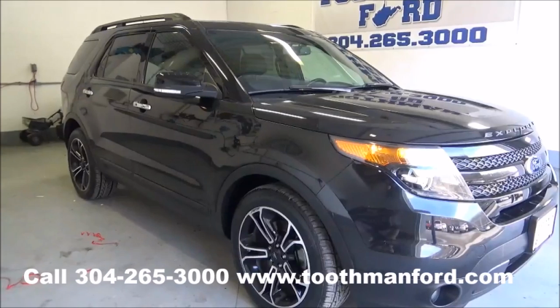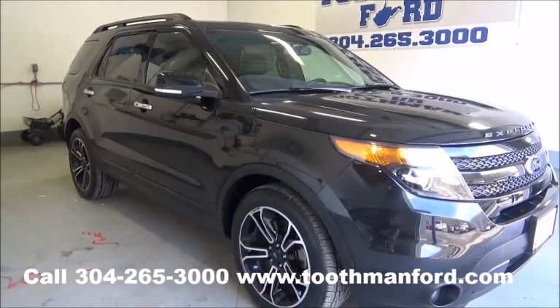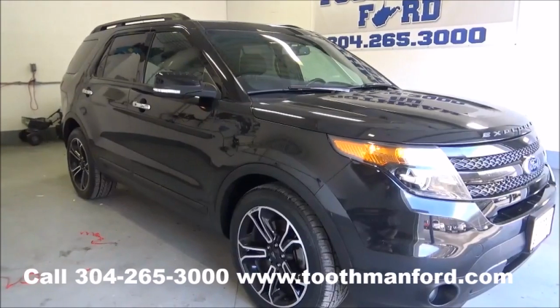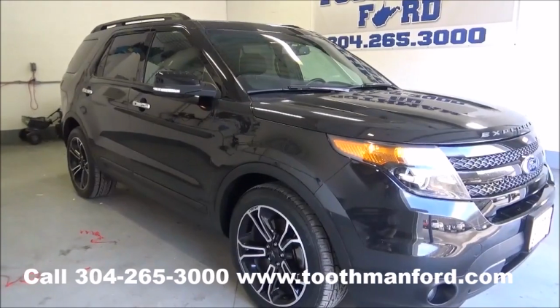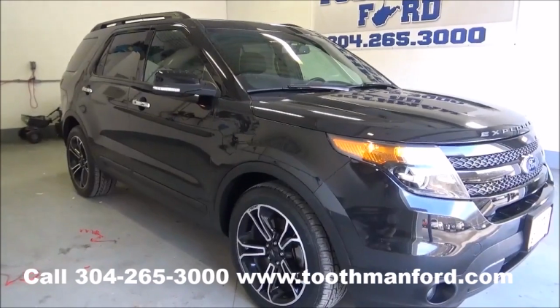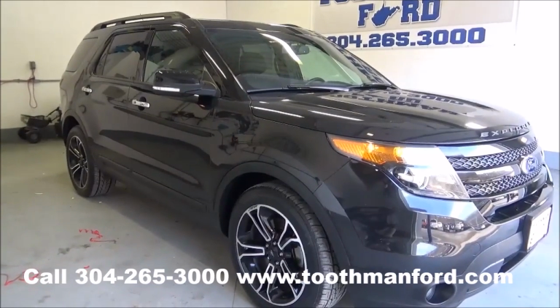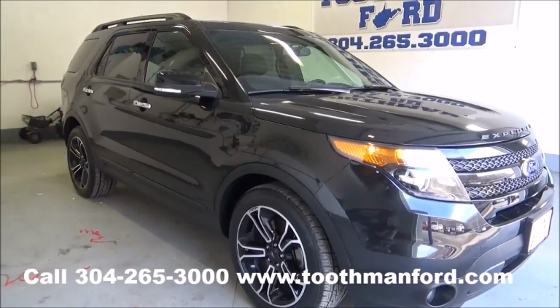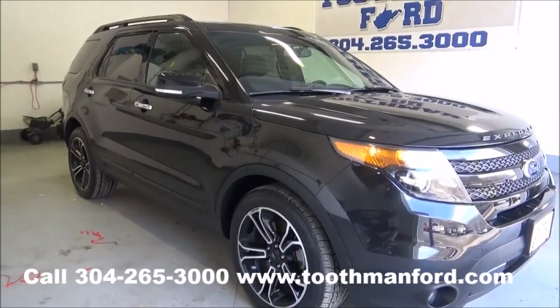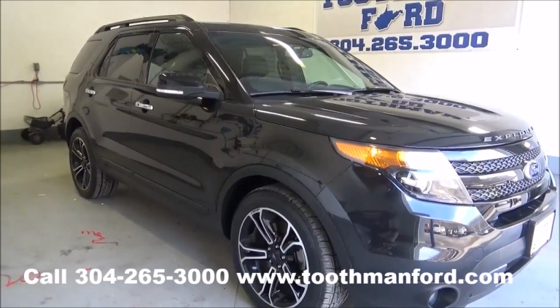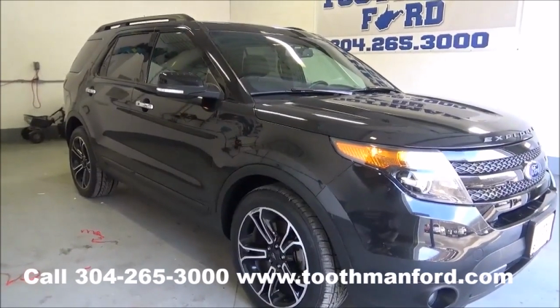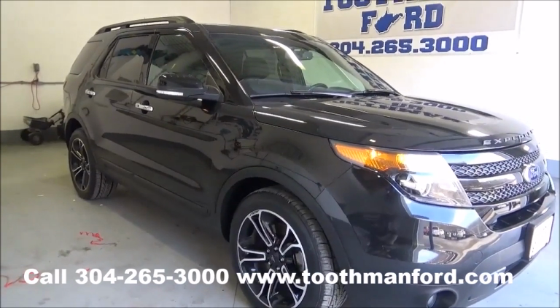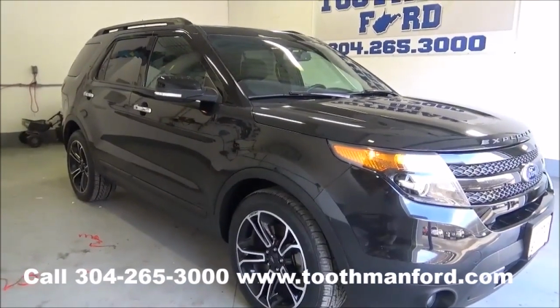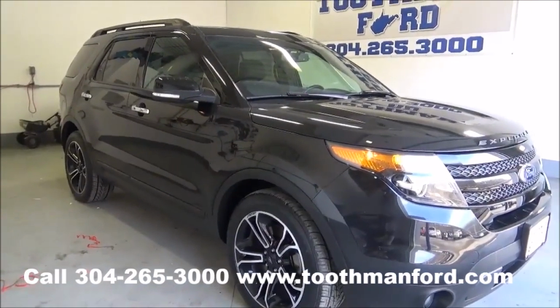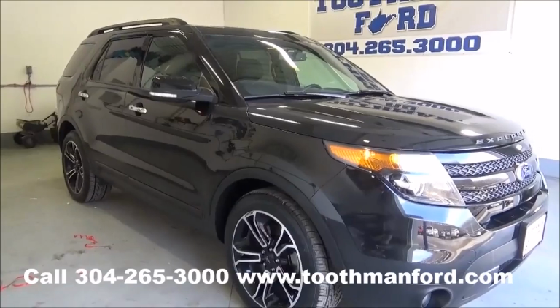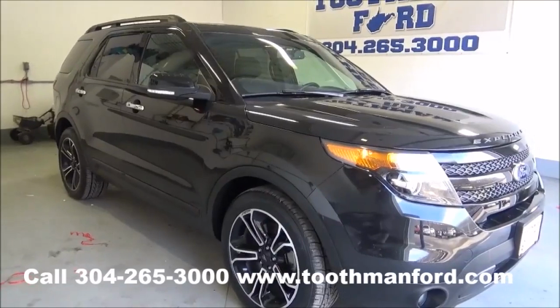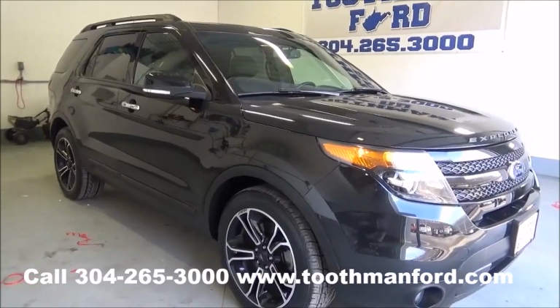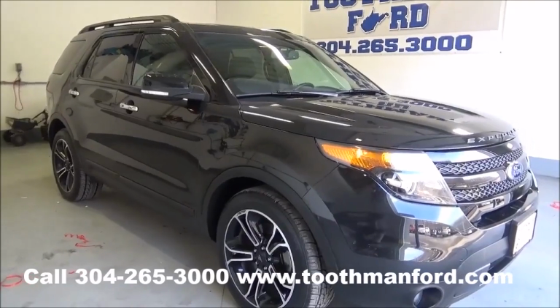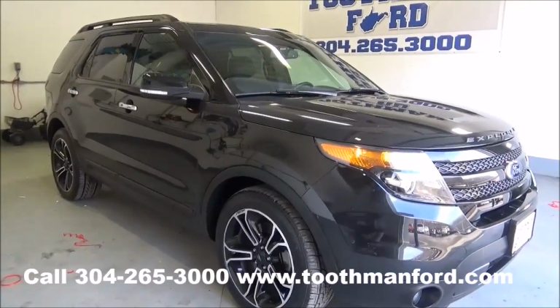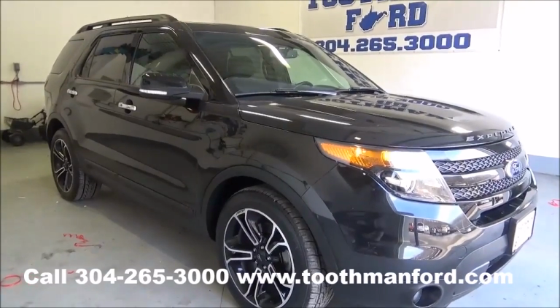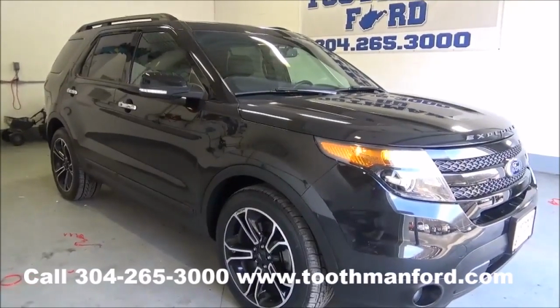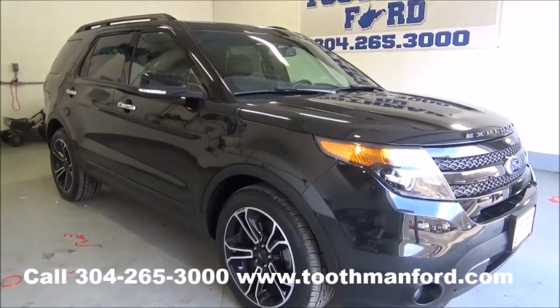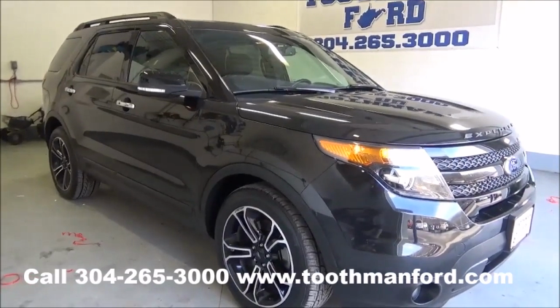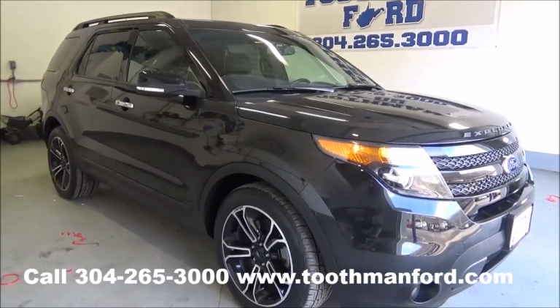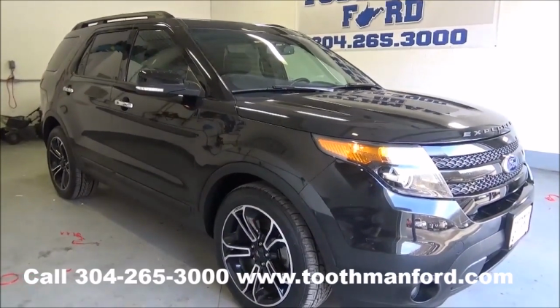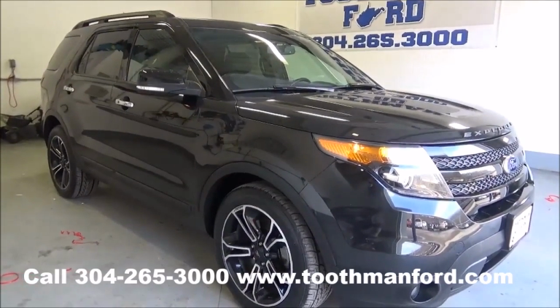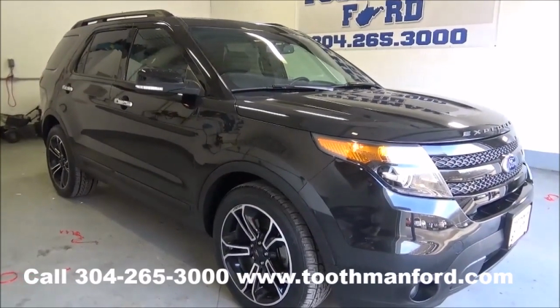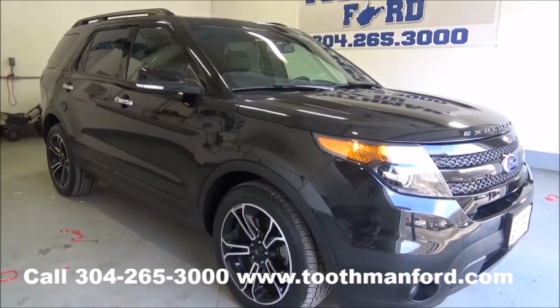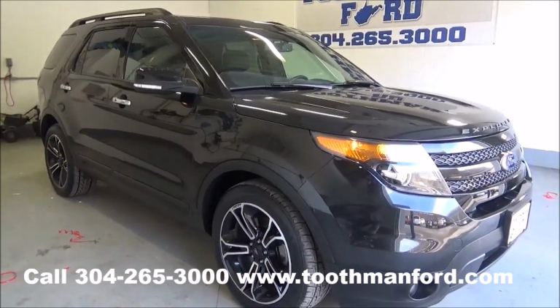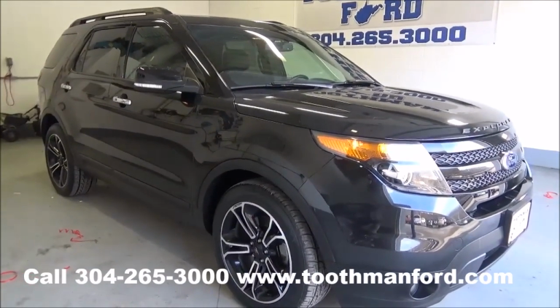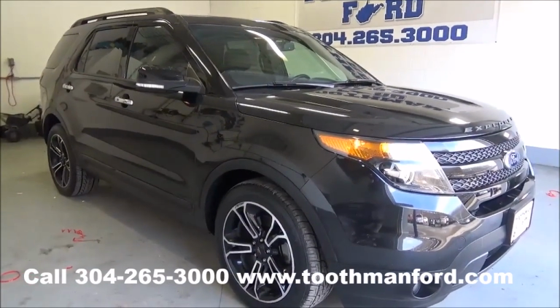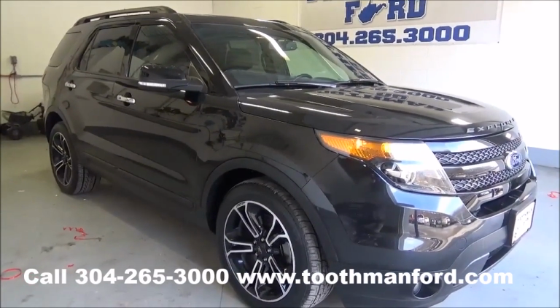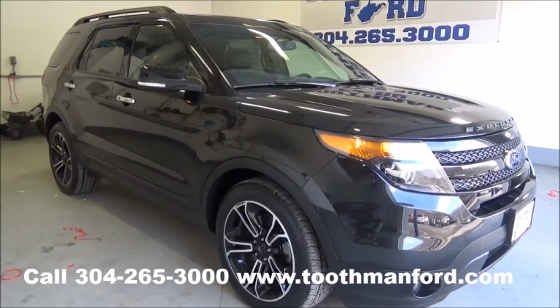Rachel Toothman Ford. Visit us at ToothmanFord.com. I have a 2014 Ford Explorer.